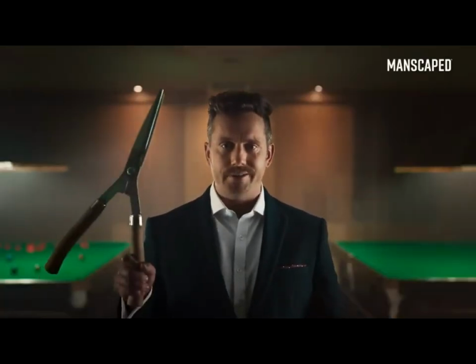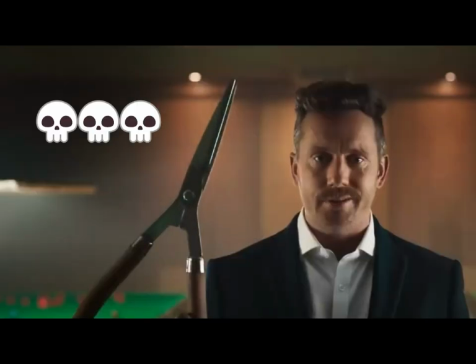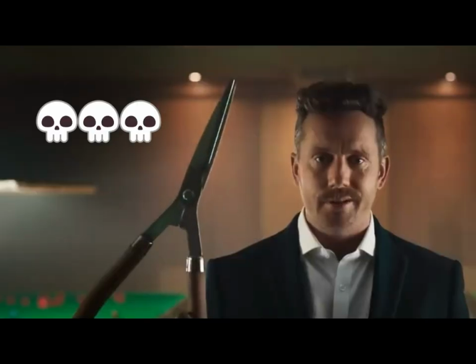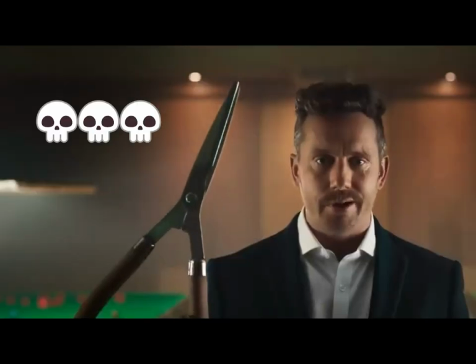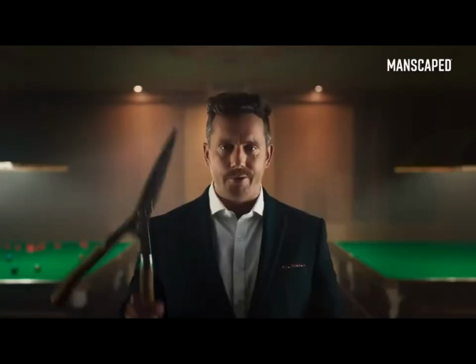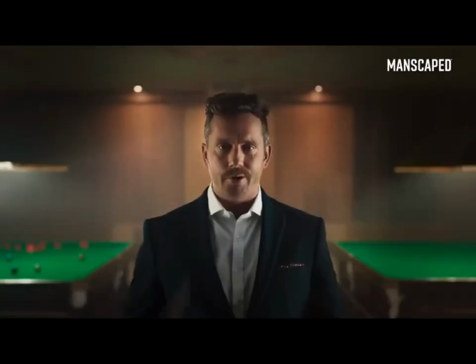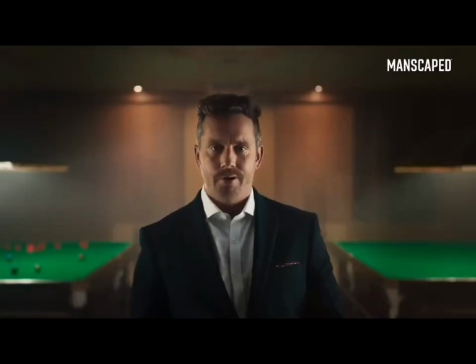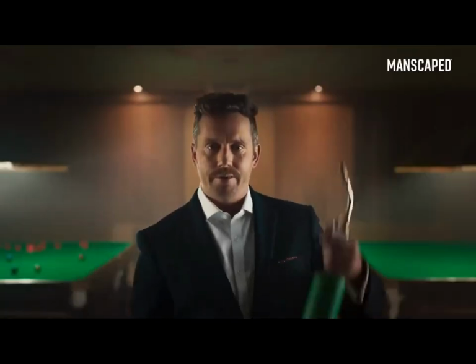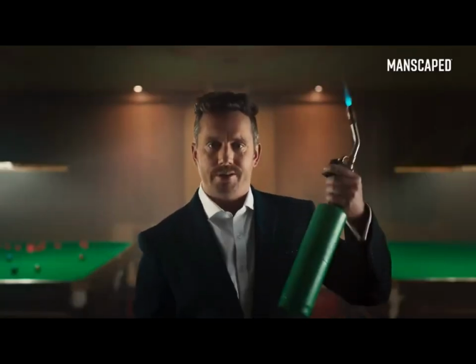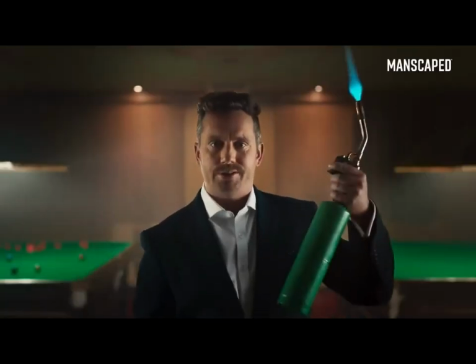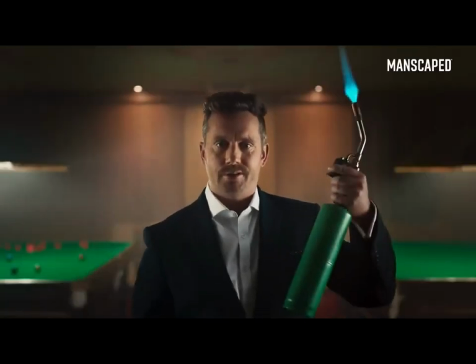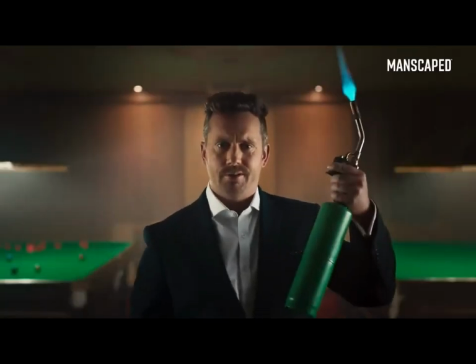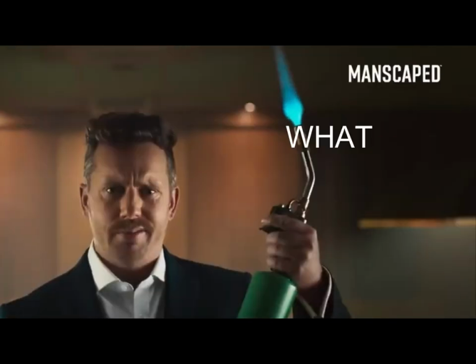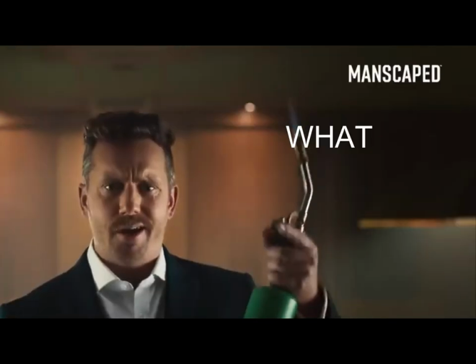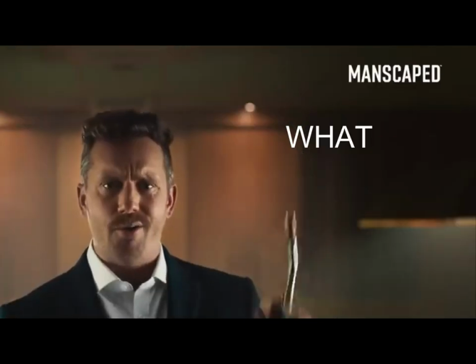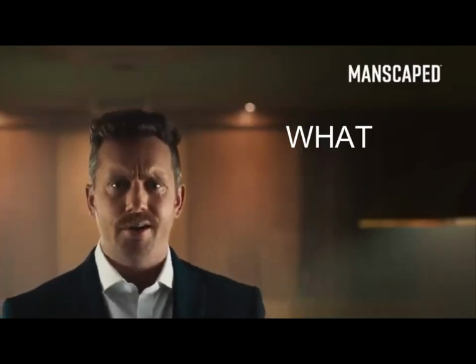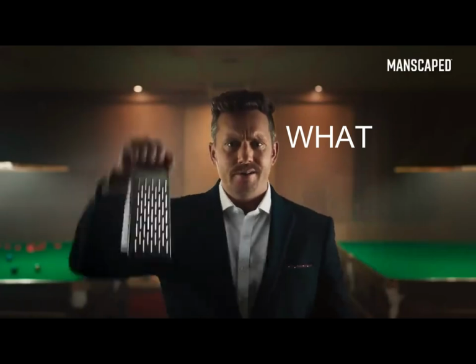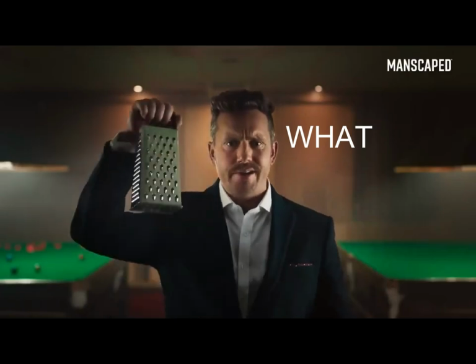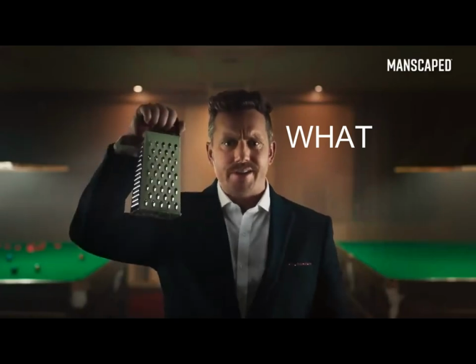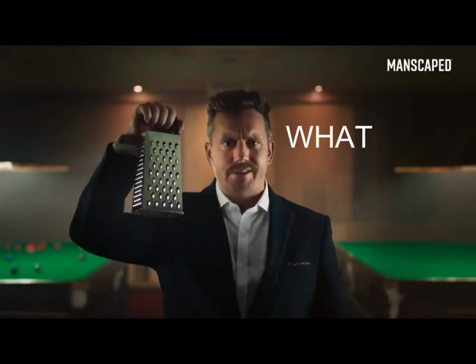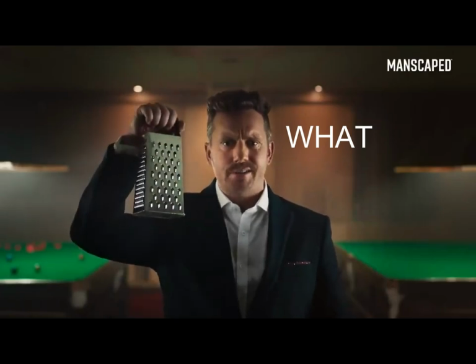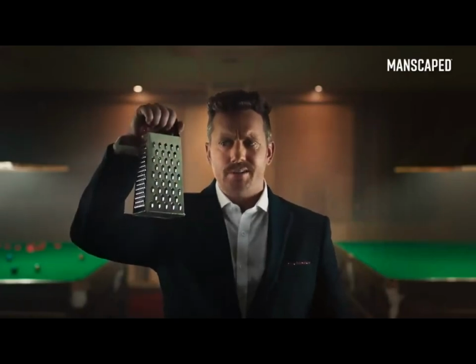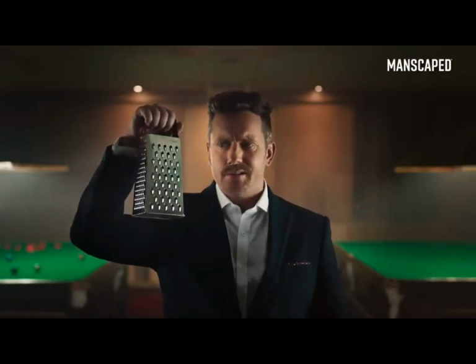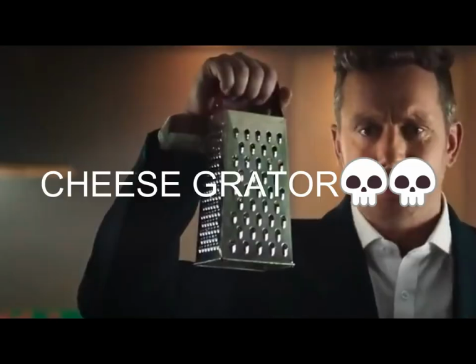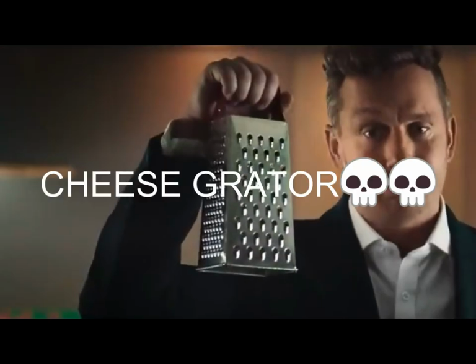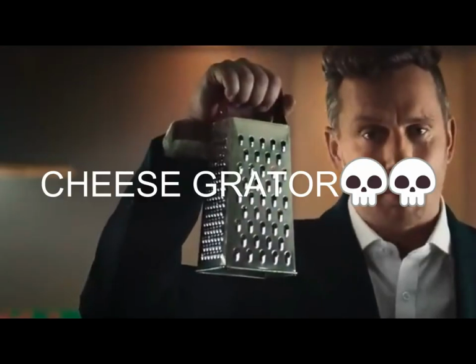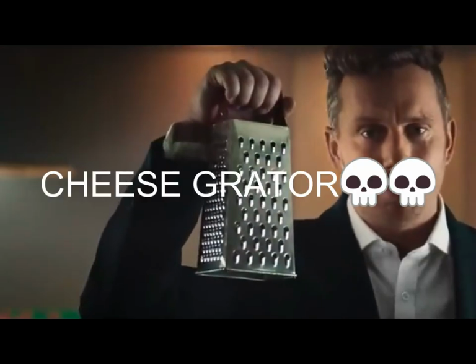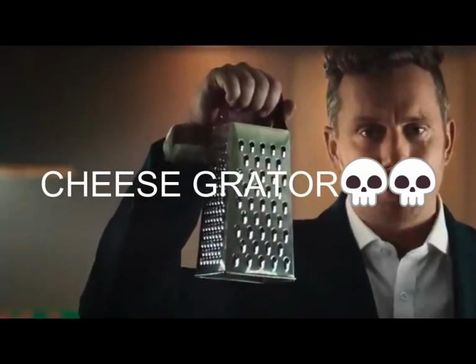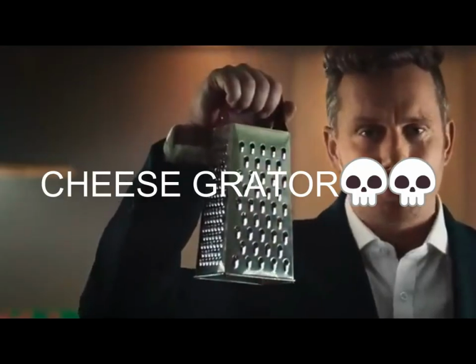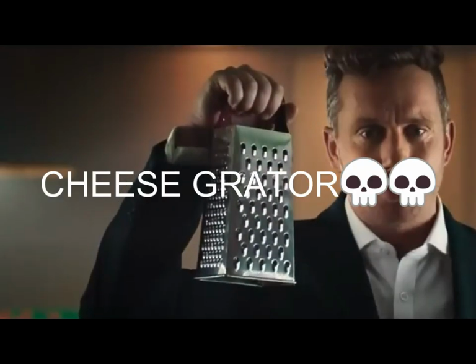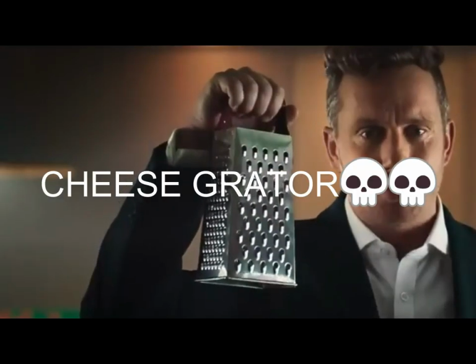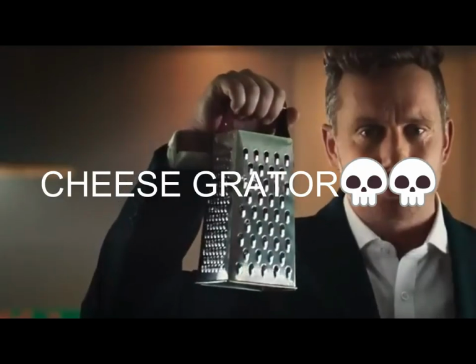This? No. This? No! This! I don't know if that's what you're into.